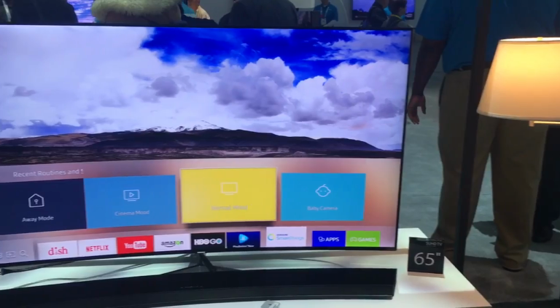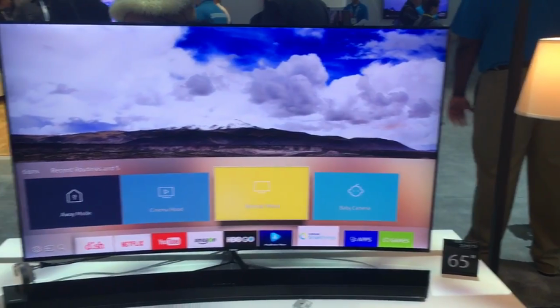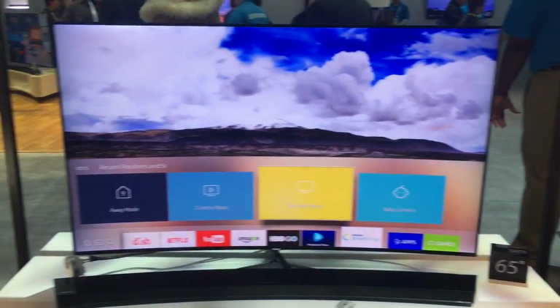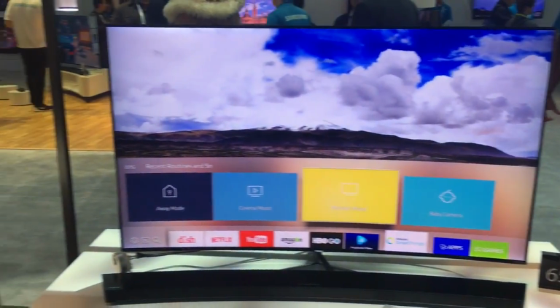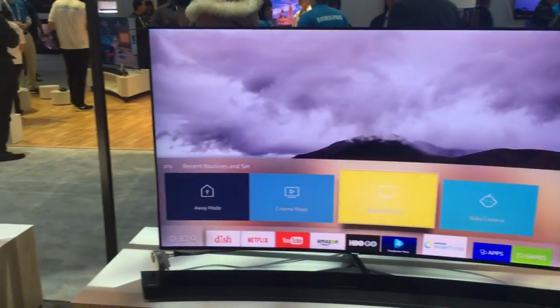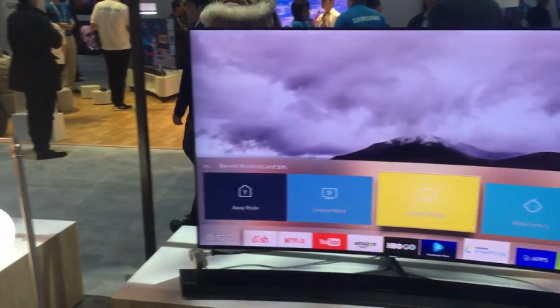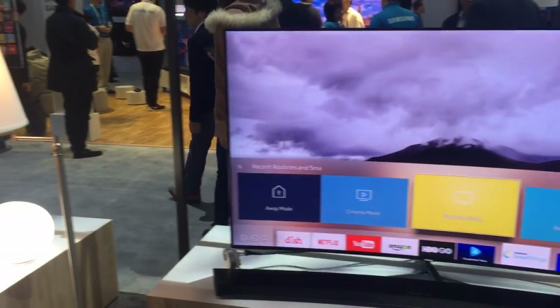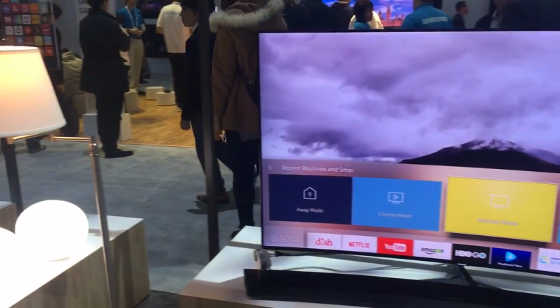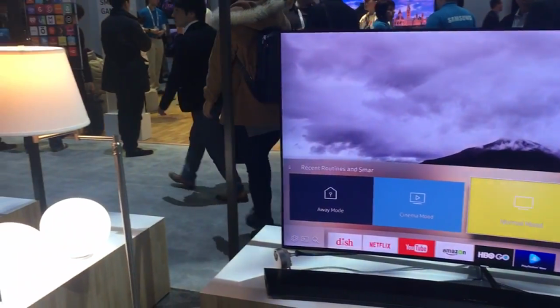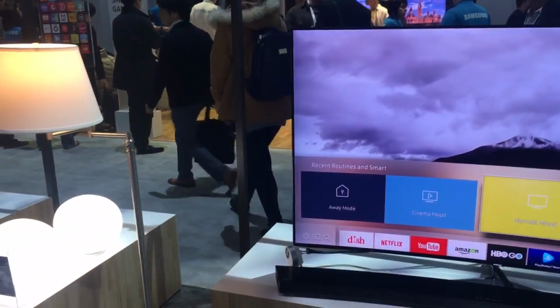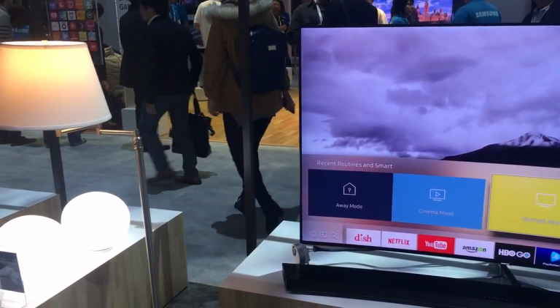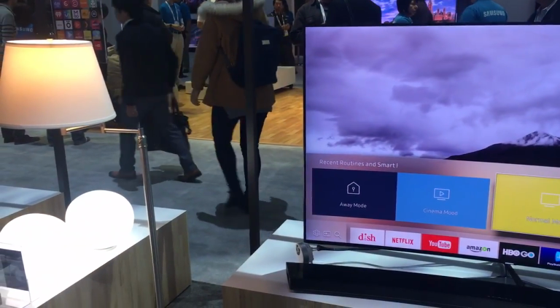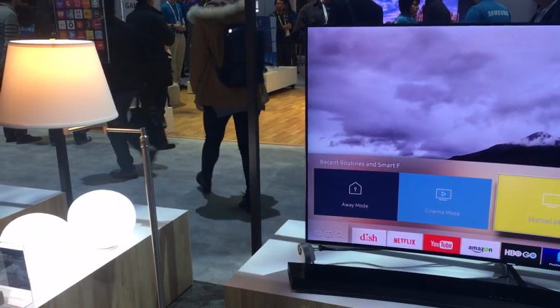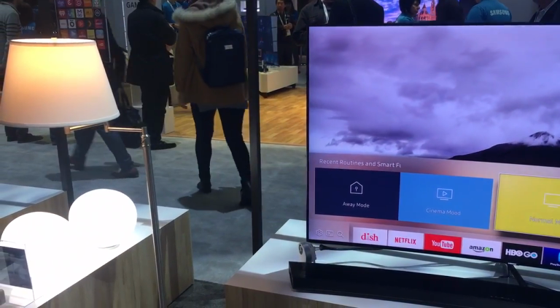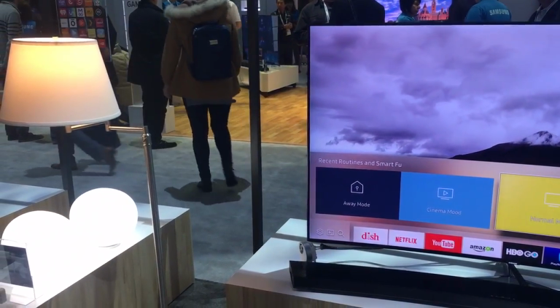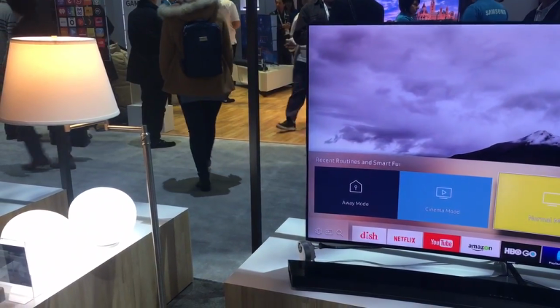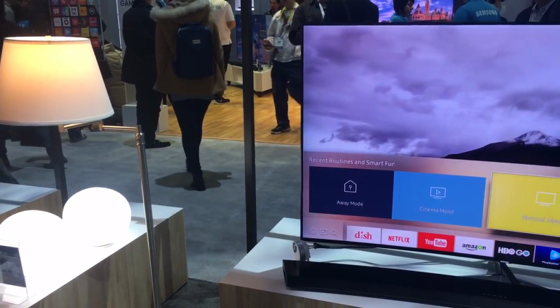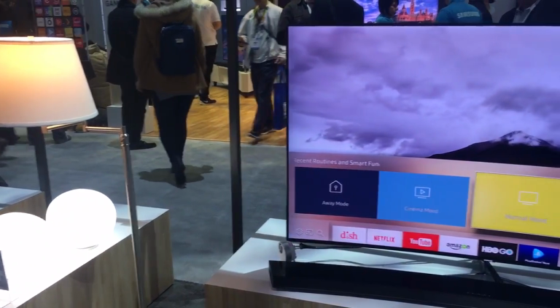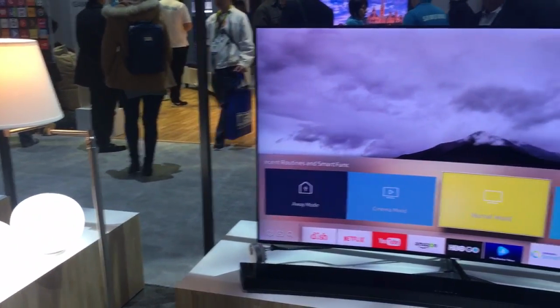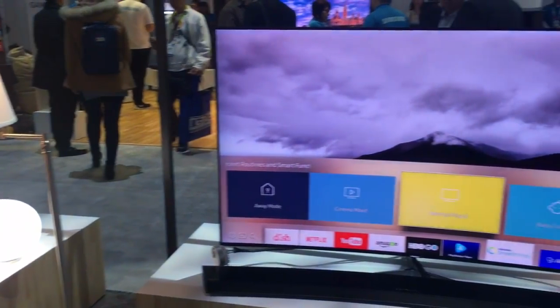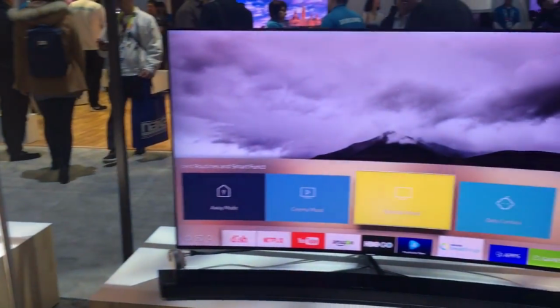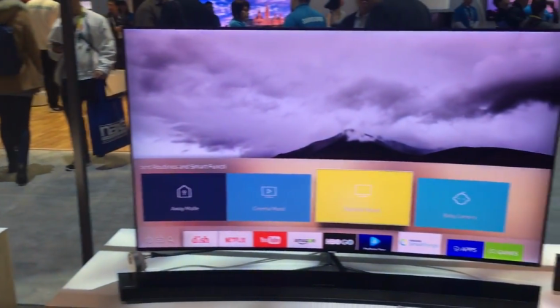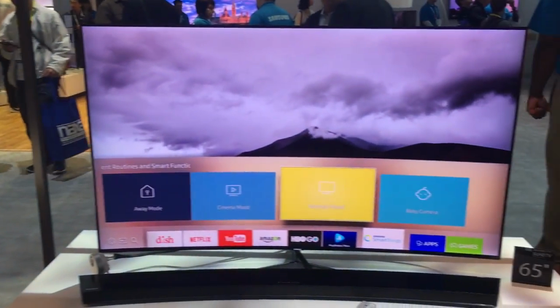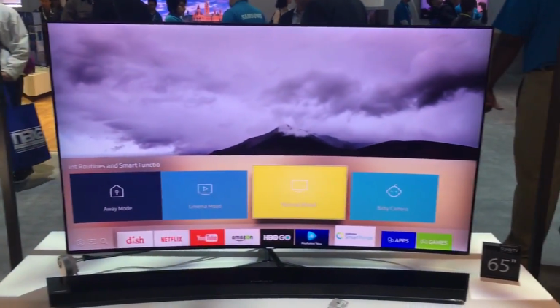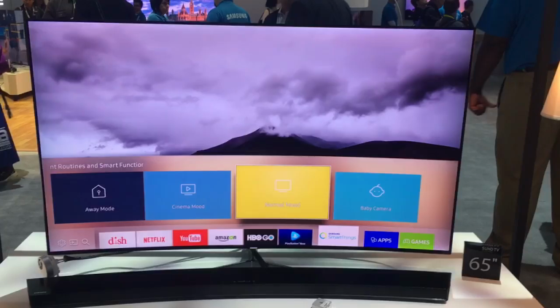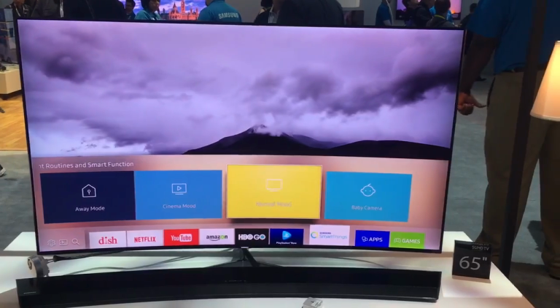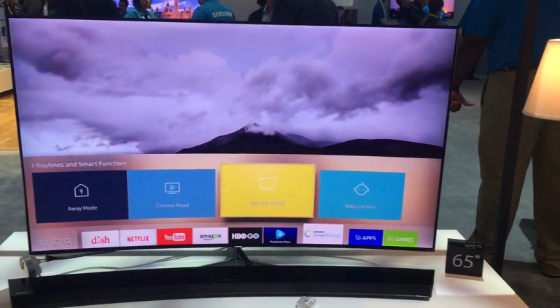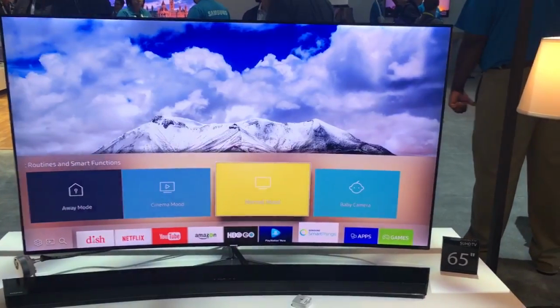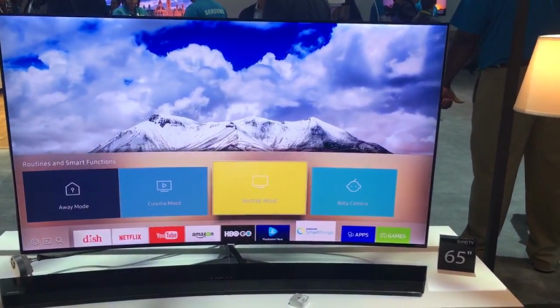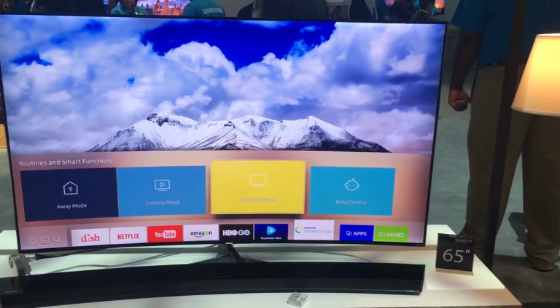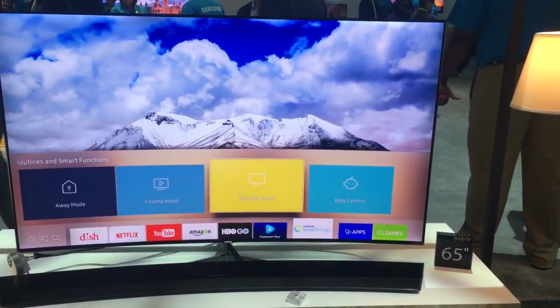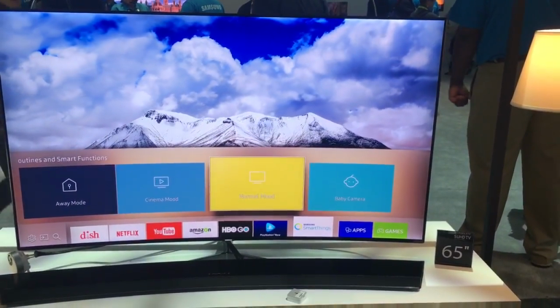The great thing about these programs is that they're fully customizable, and you can choose whatever you want to do with them.